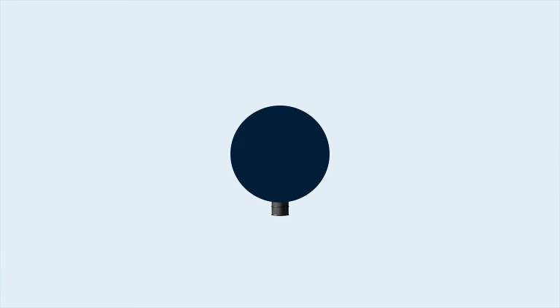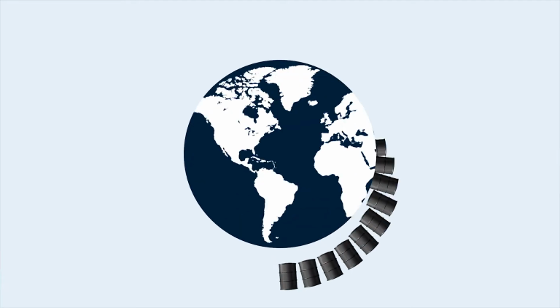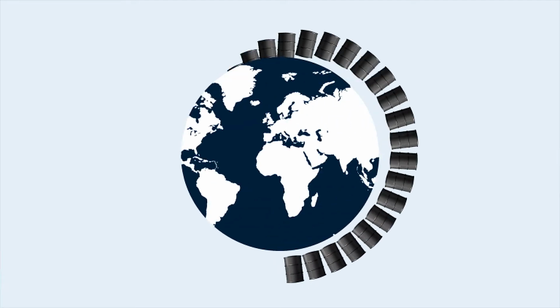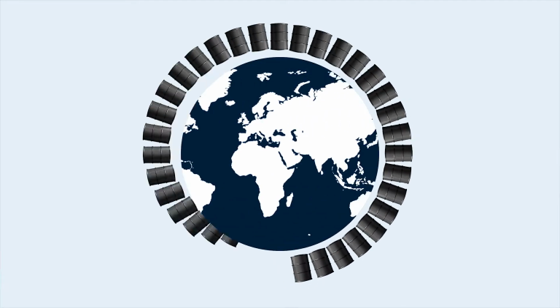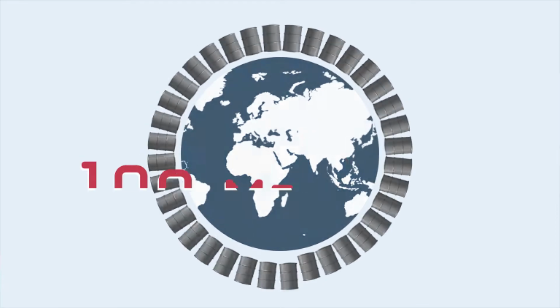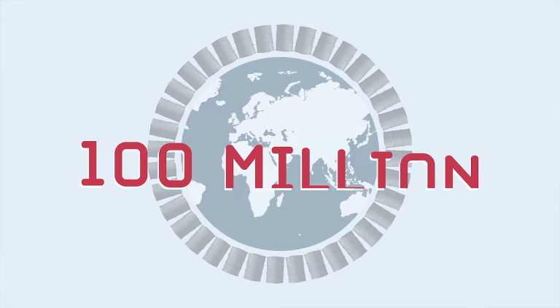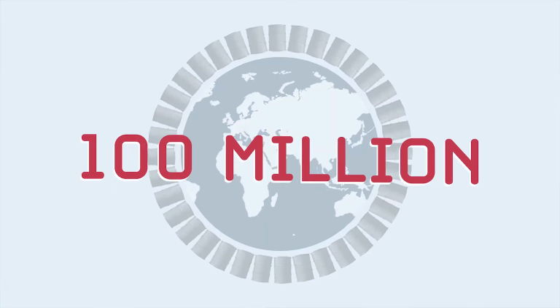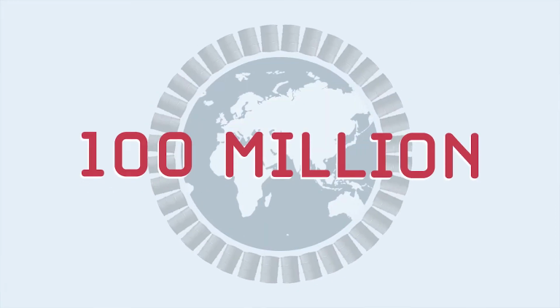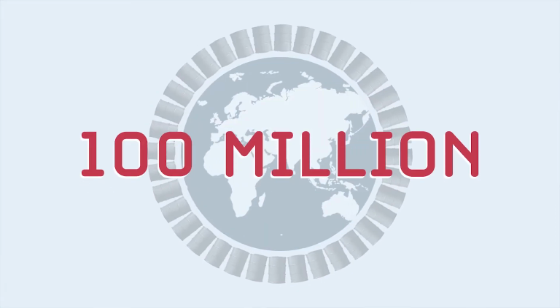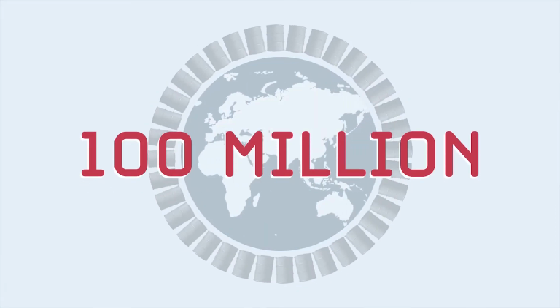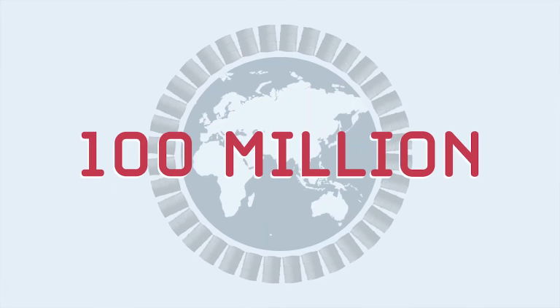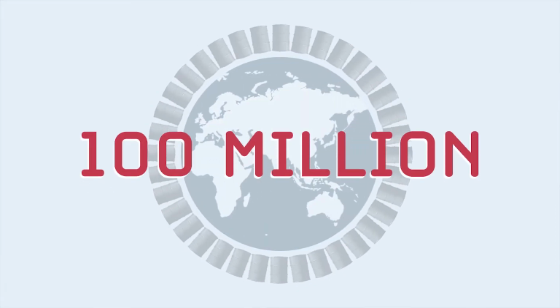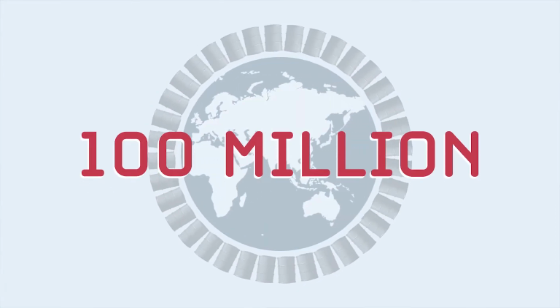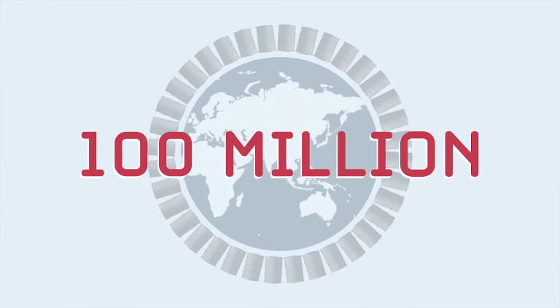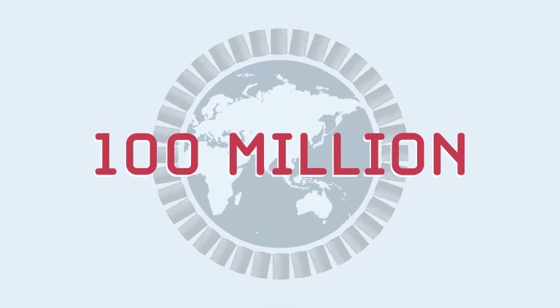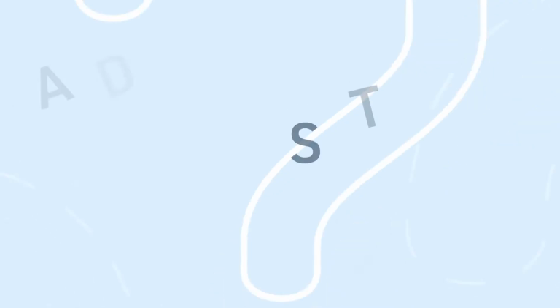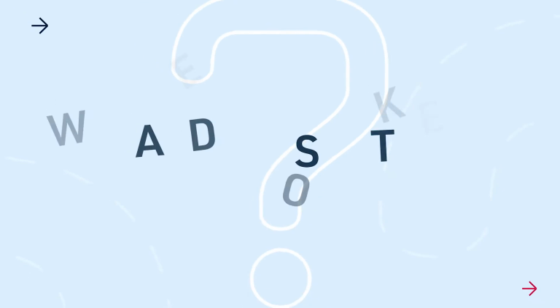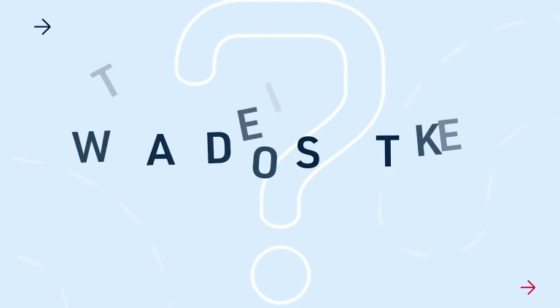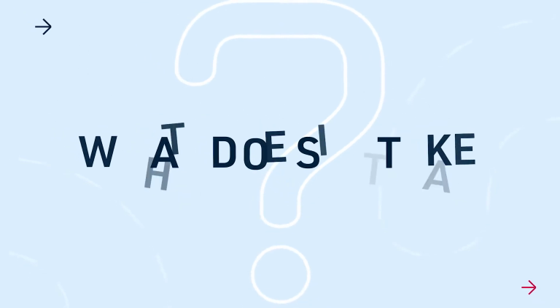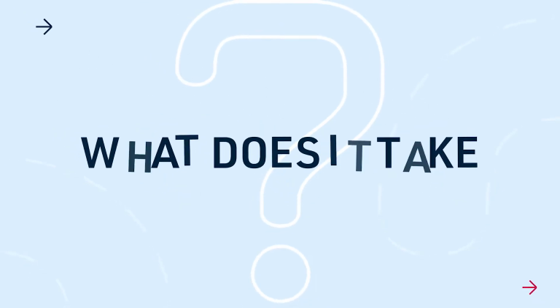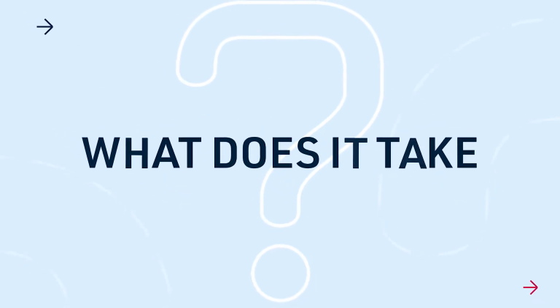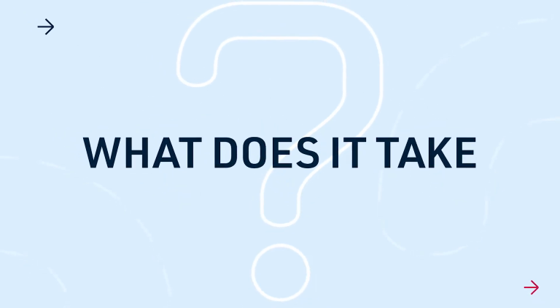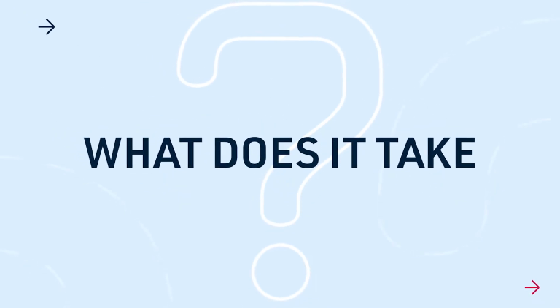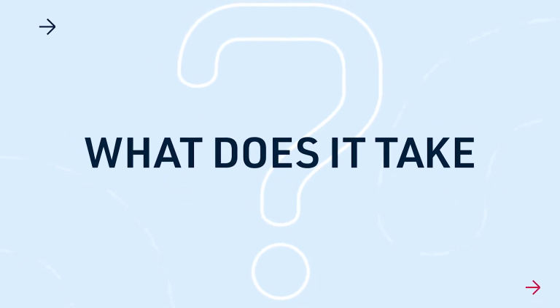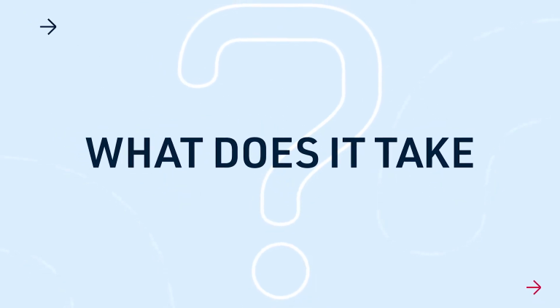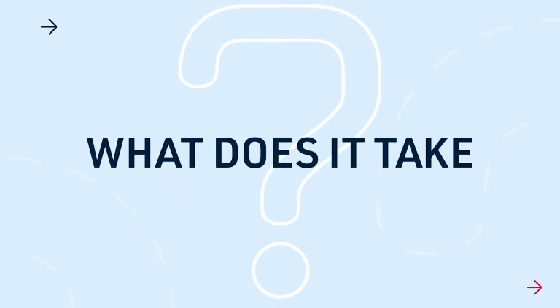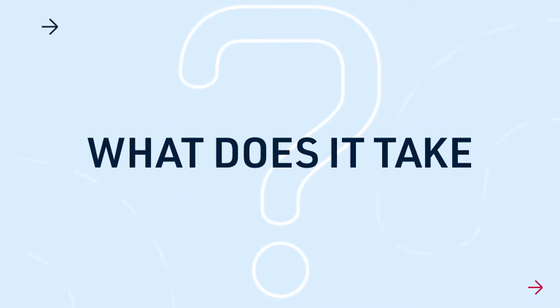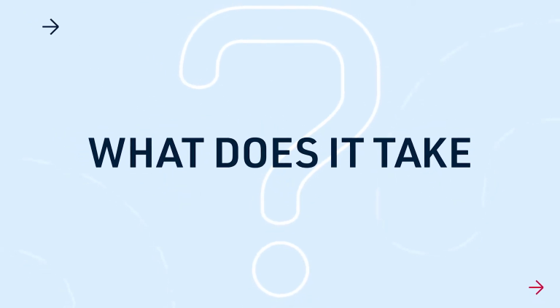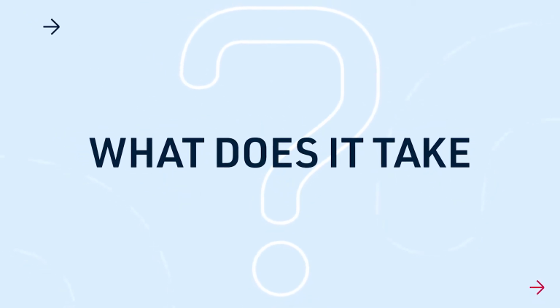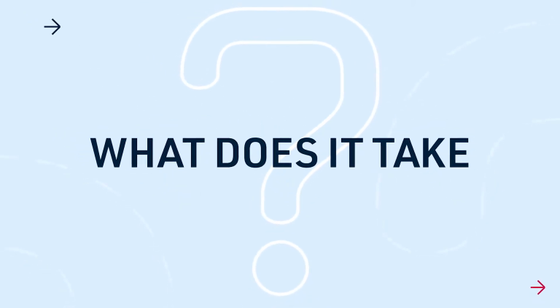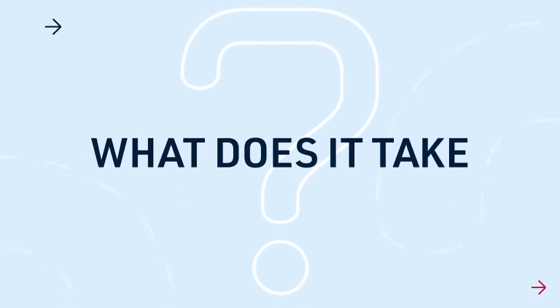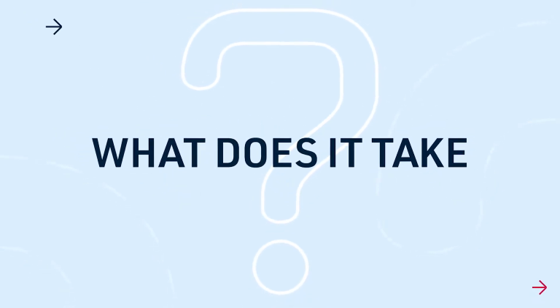The world consumes 100 million barrels of oil every single day. So what does it actually take to put American energy to use in all these products?